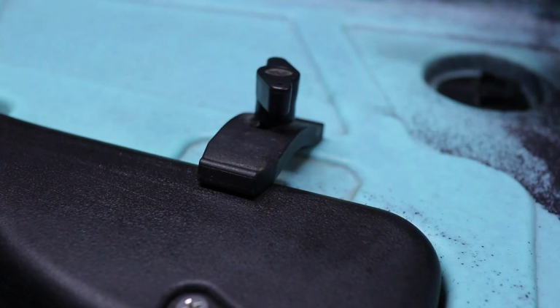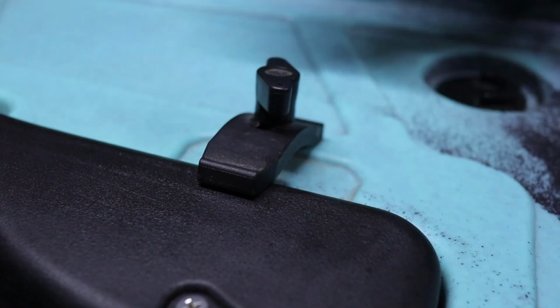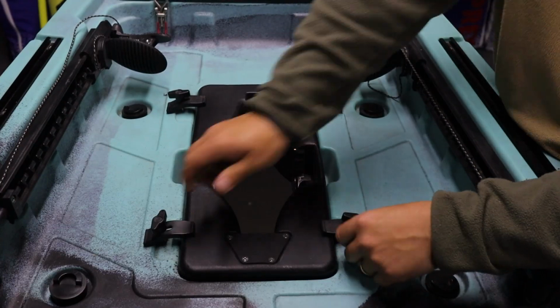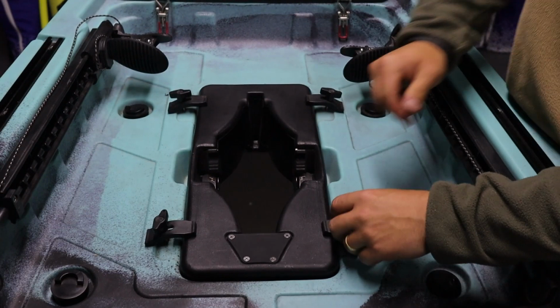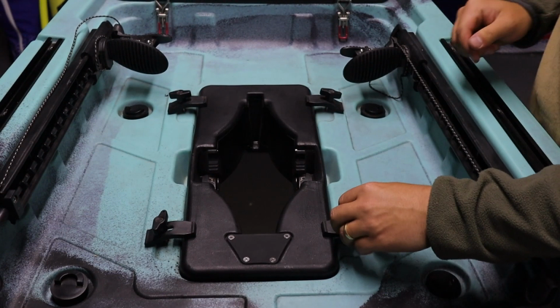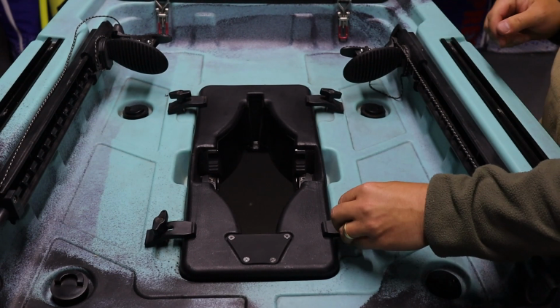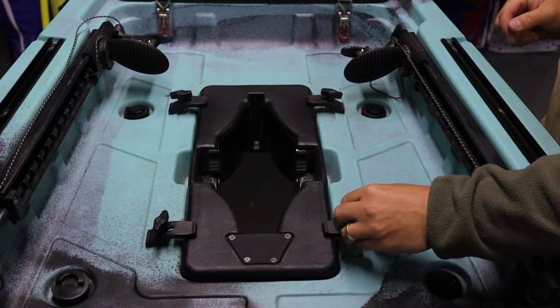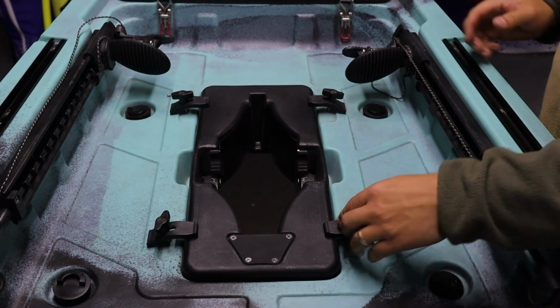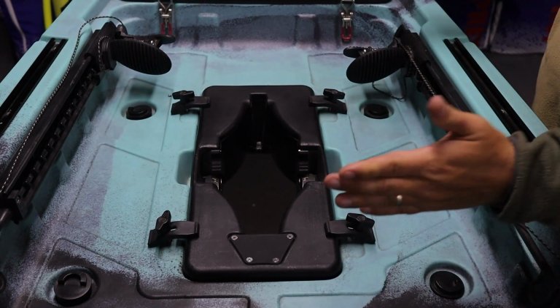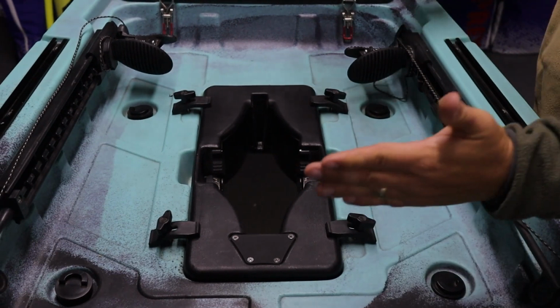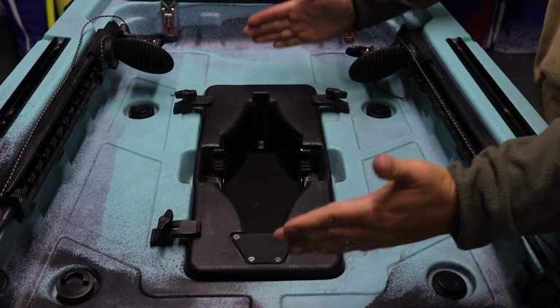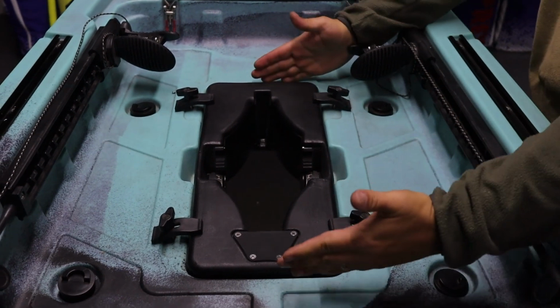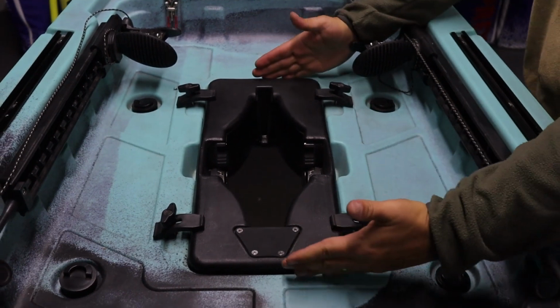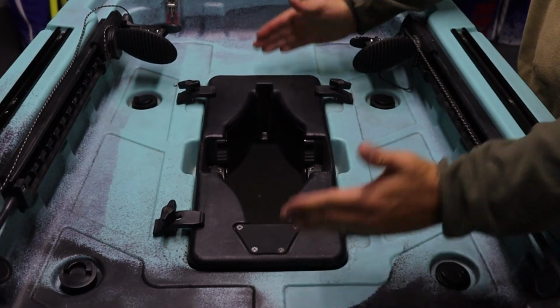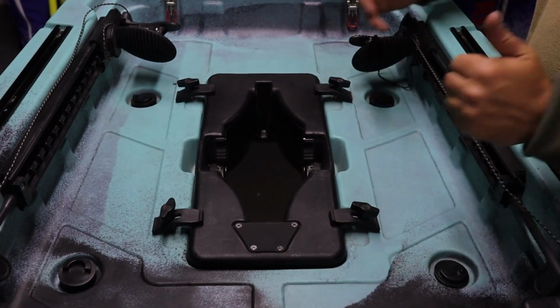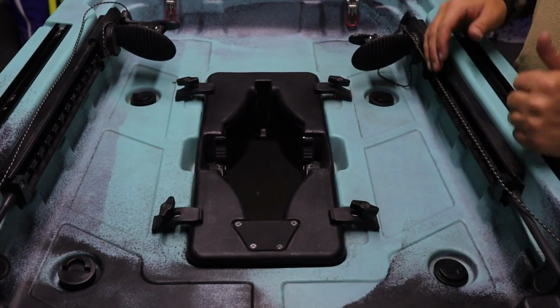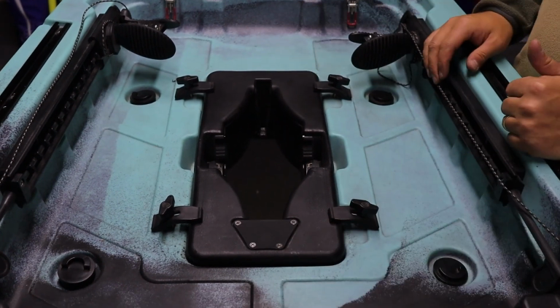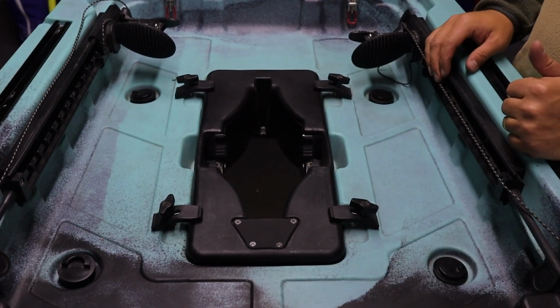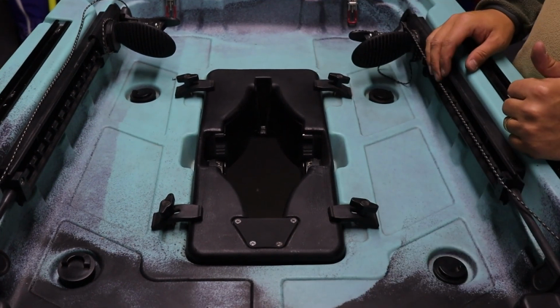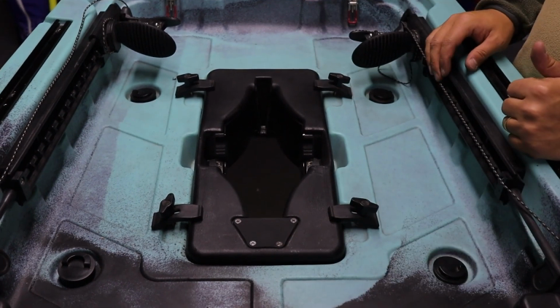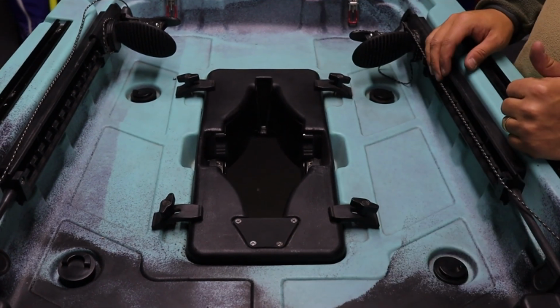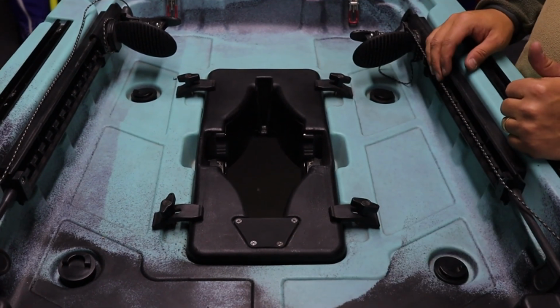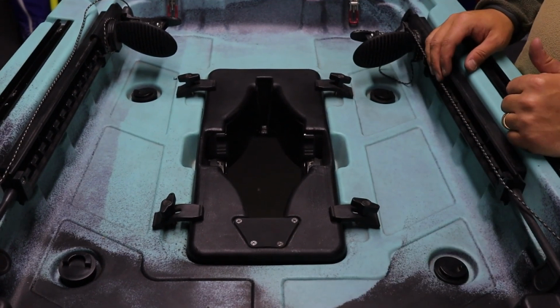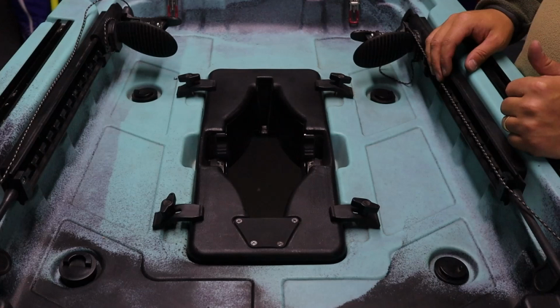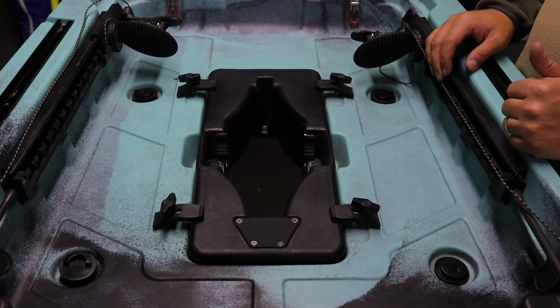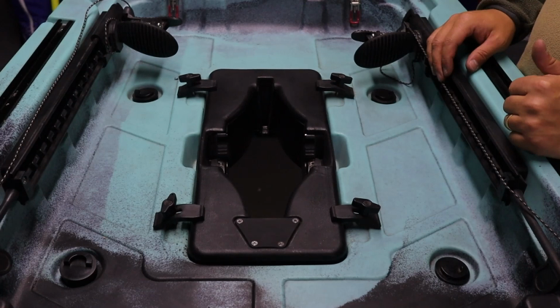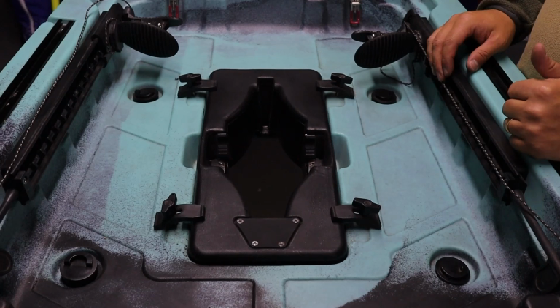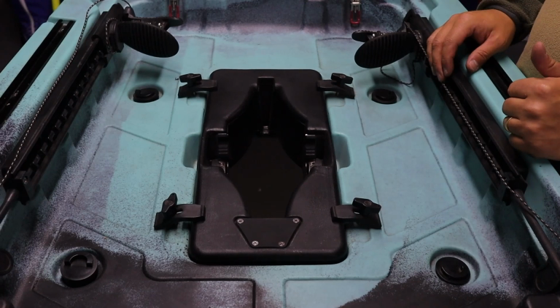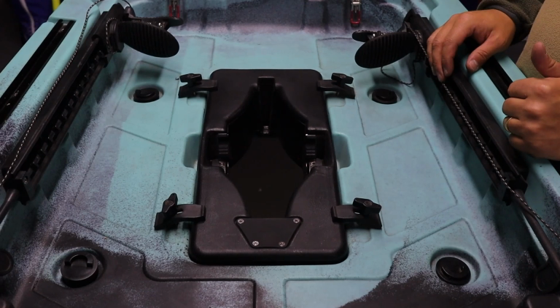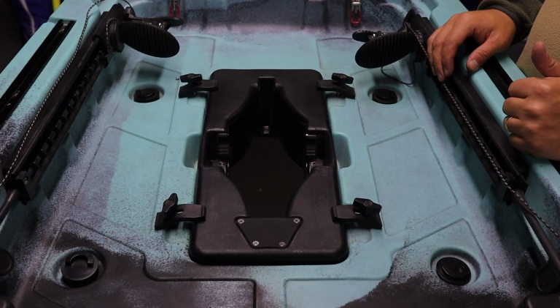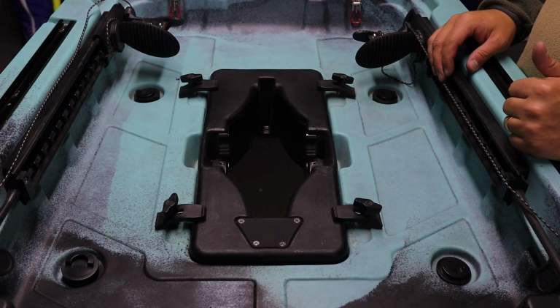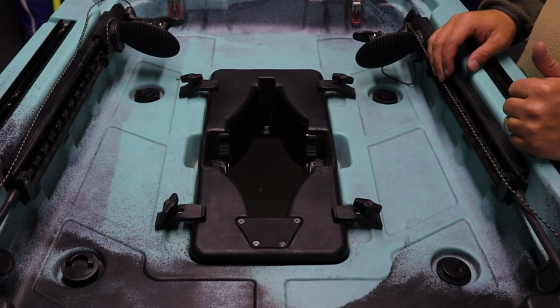Once tightened, the Vanhunk's fin drive box is now secured to the kayak.